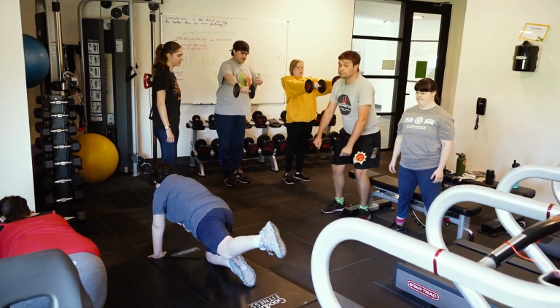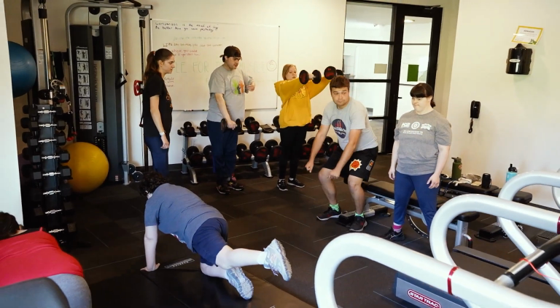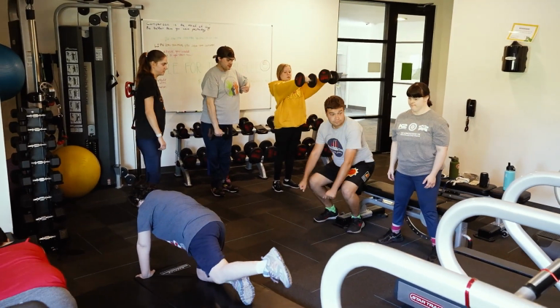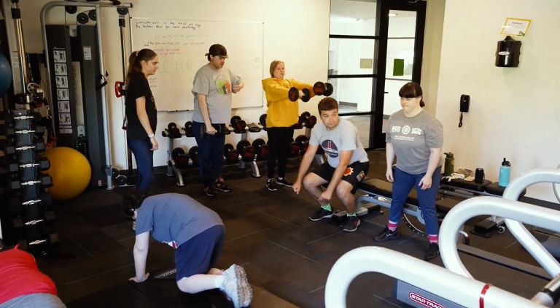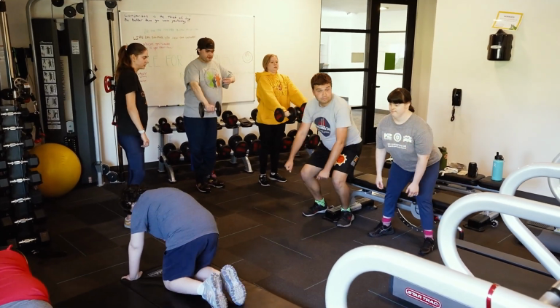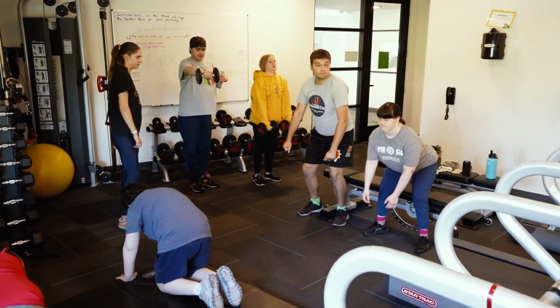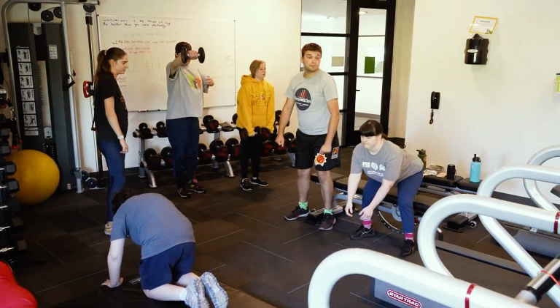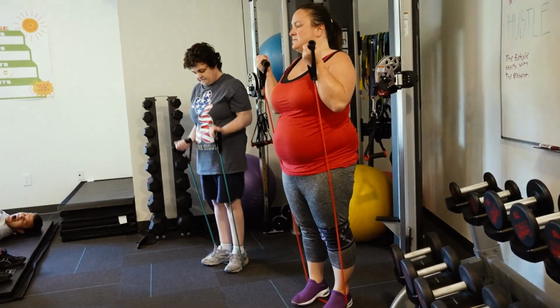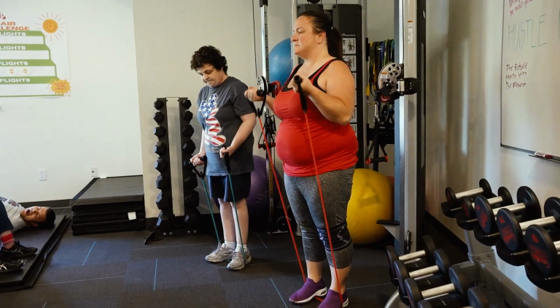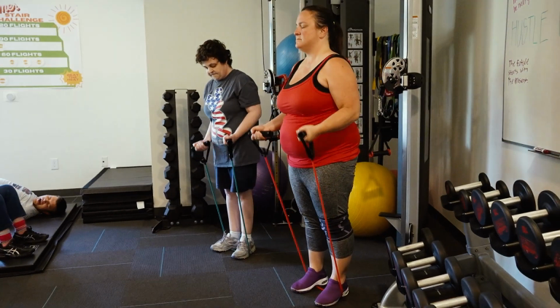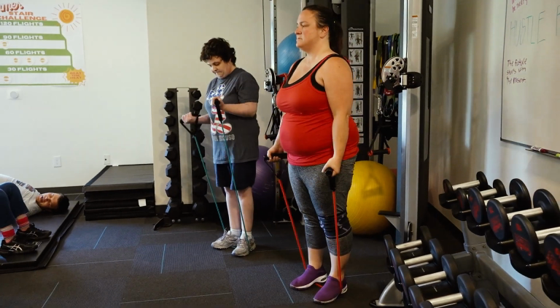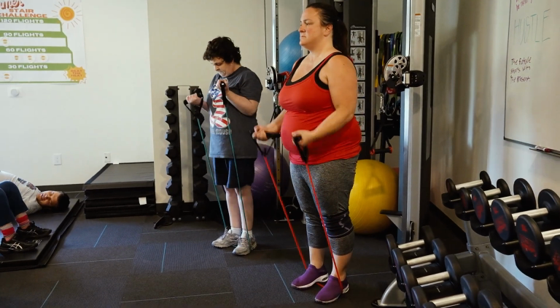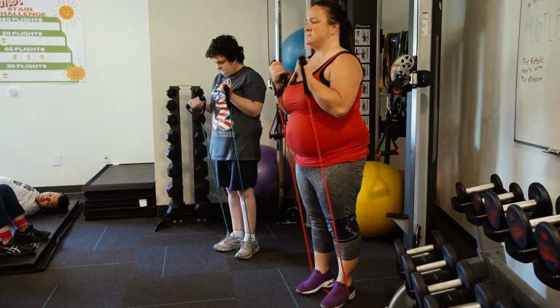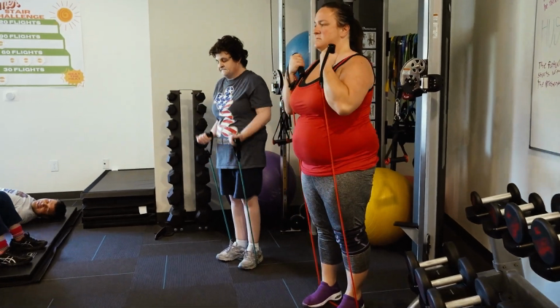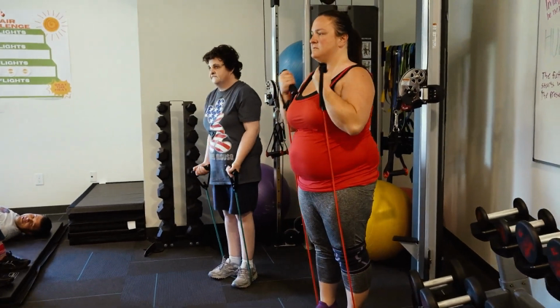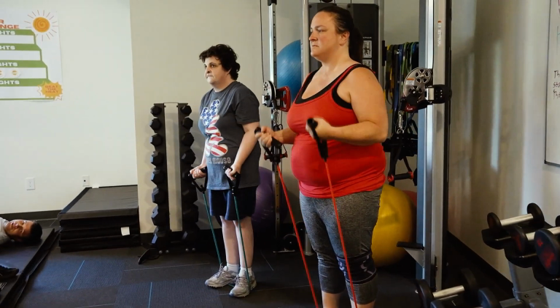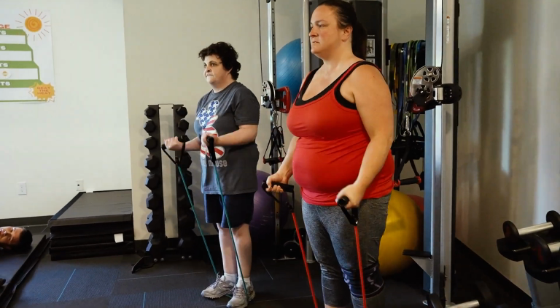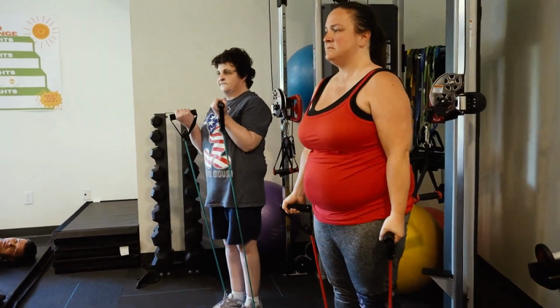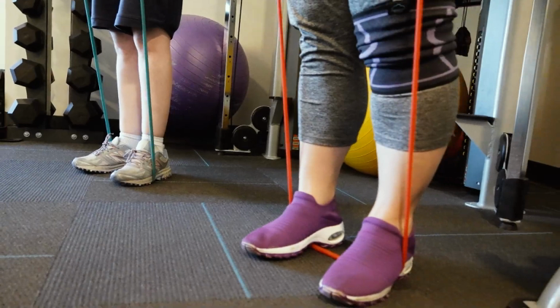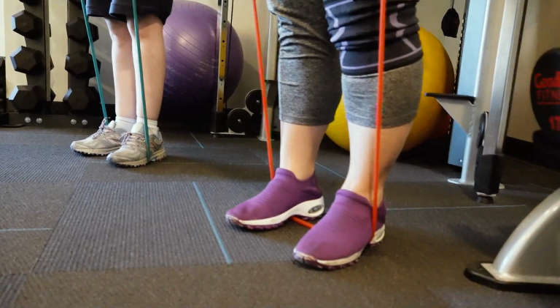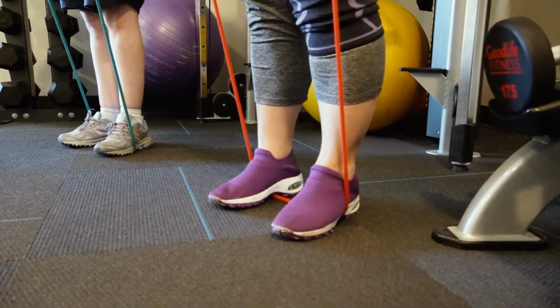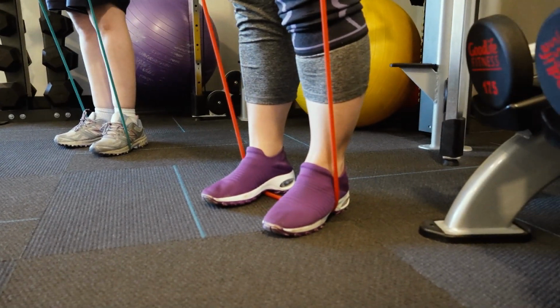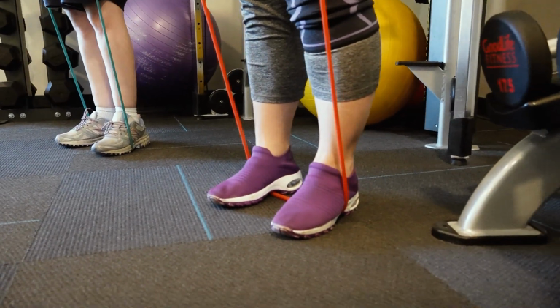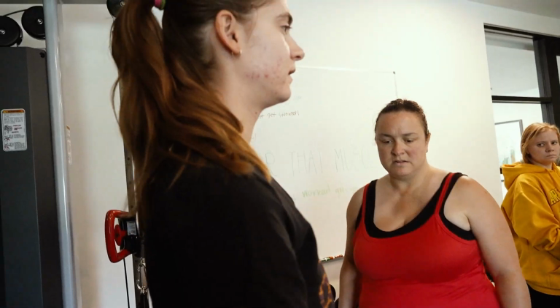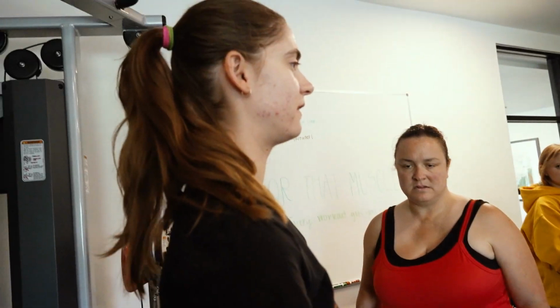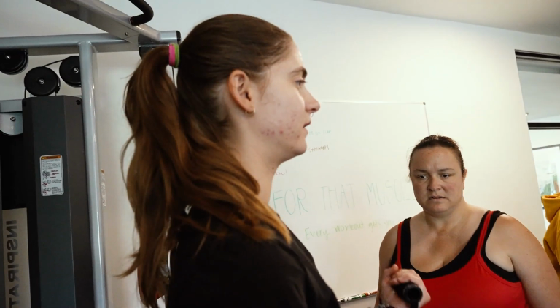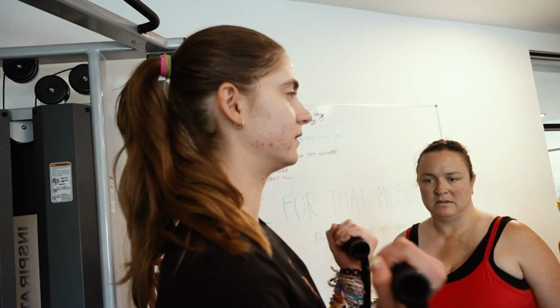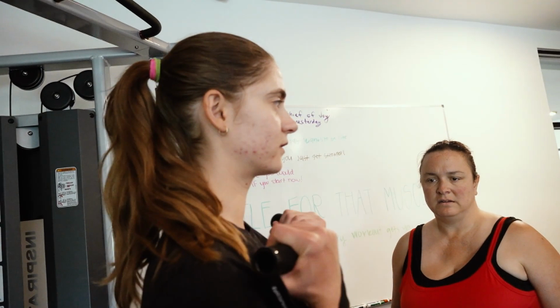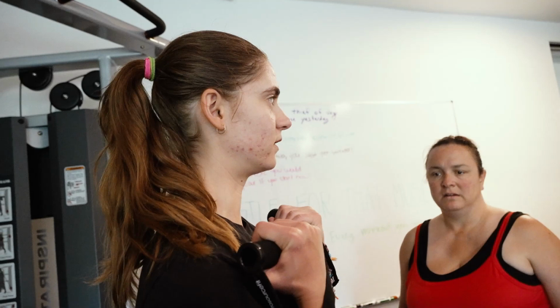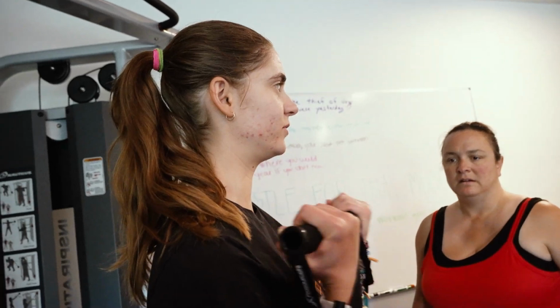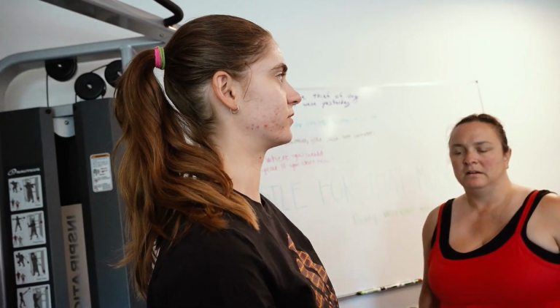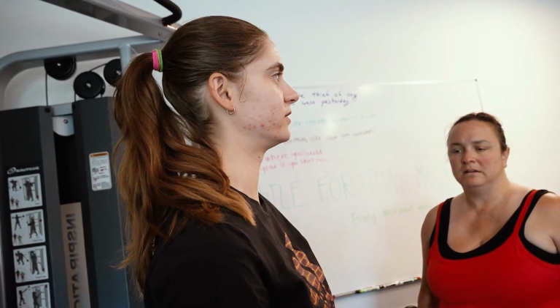Working on your shoulders. And then you stand on the band and roll up to the floor.